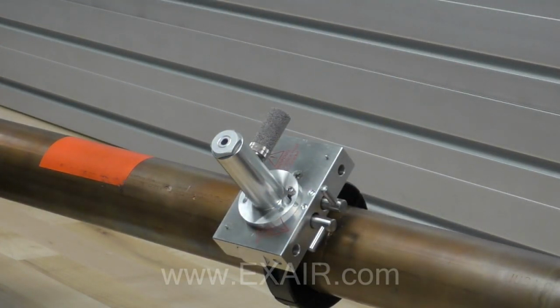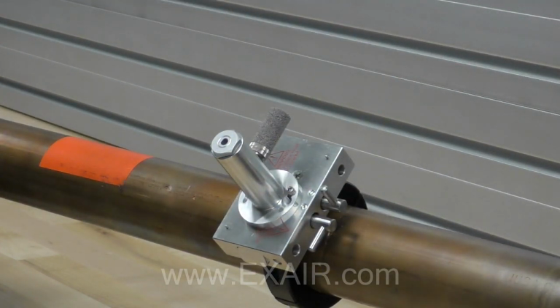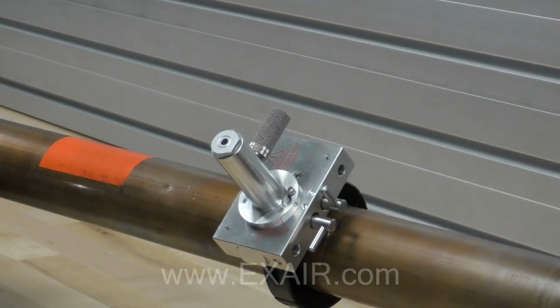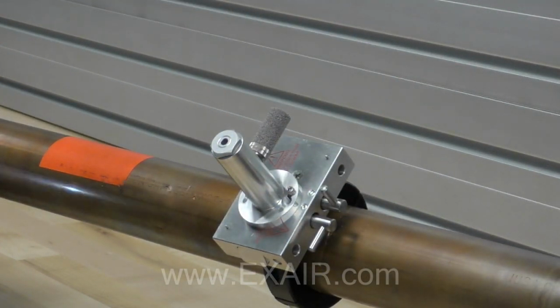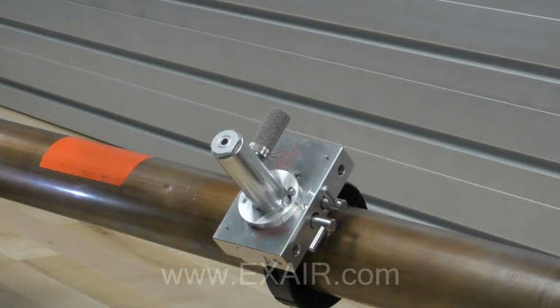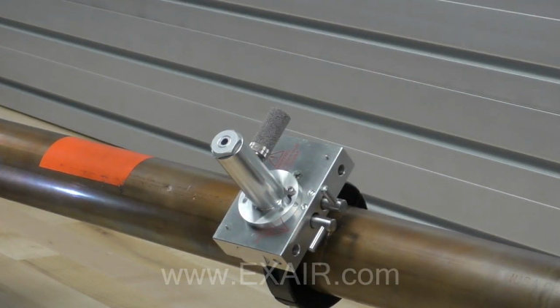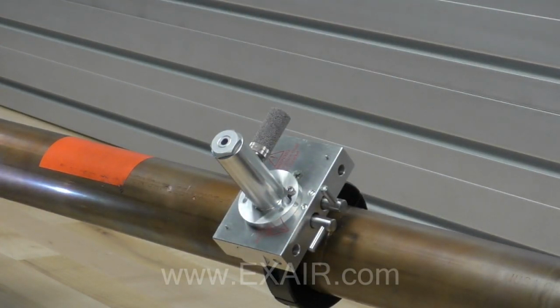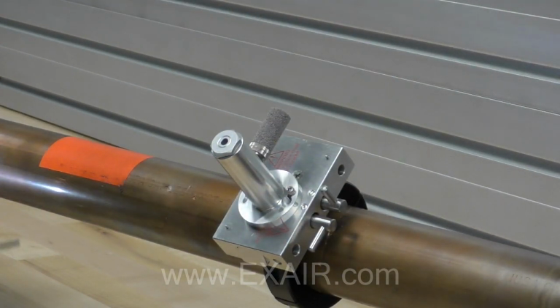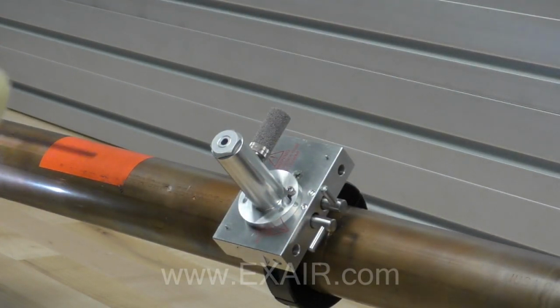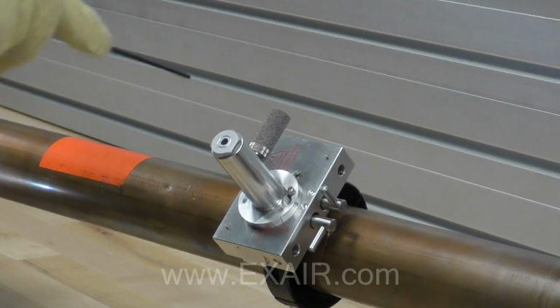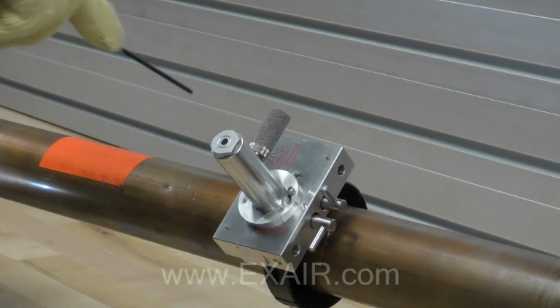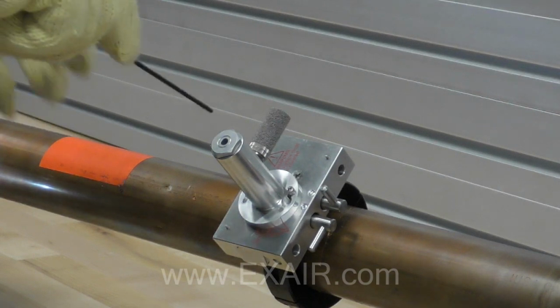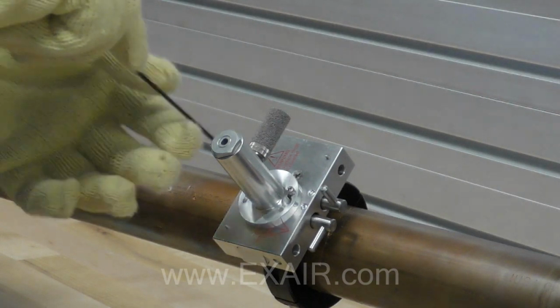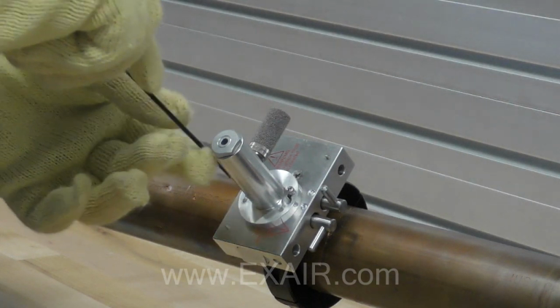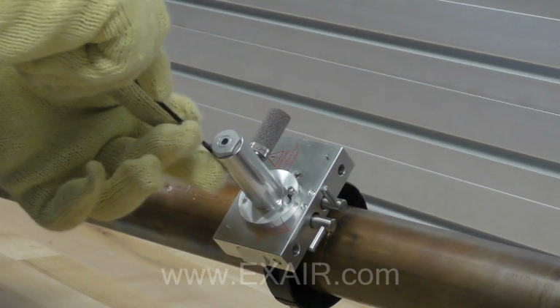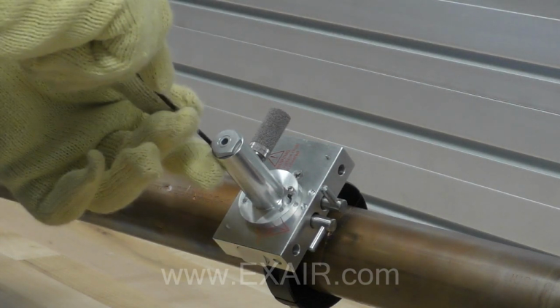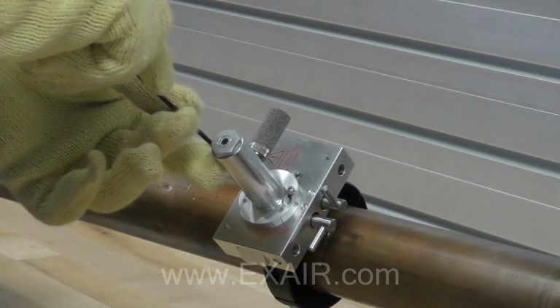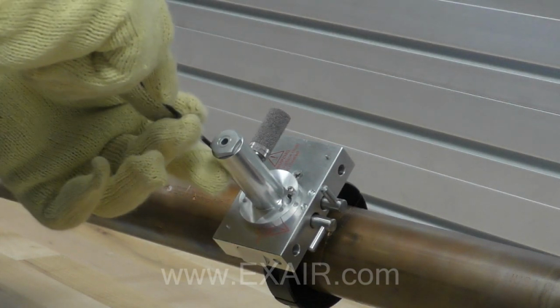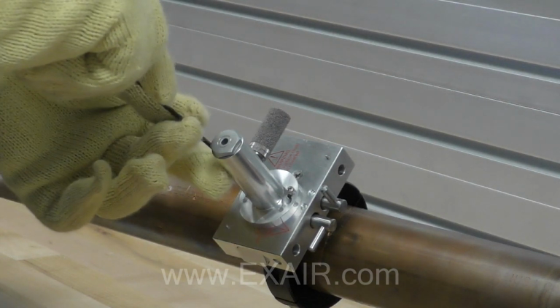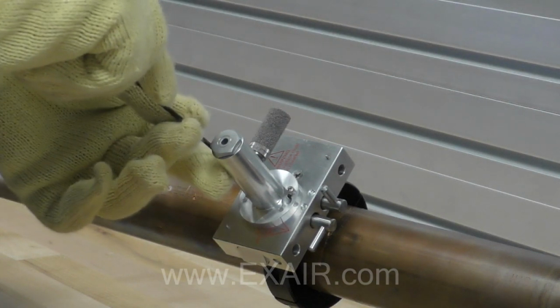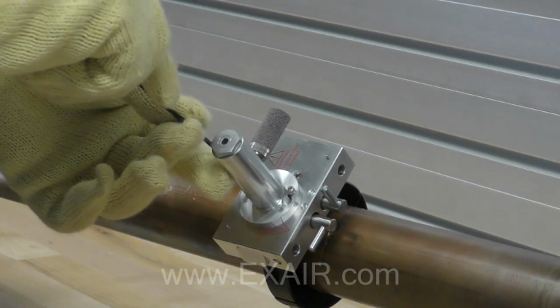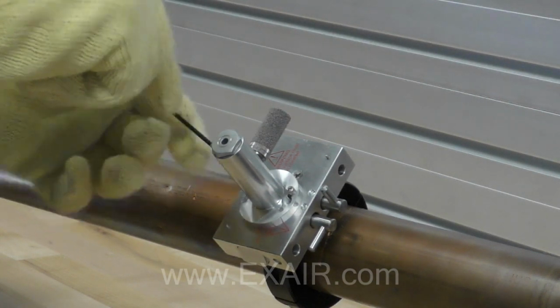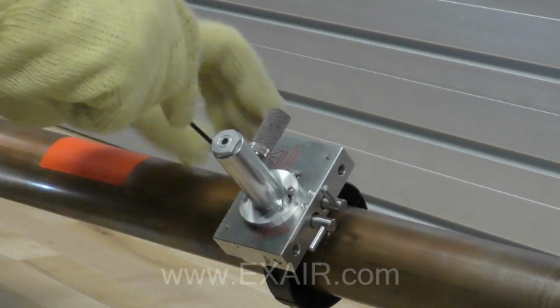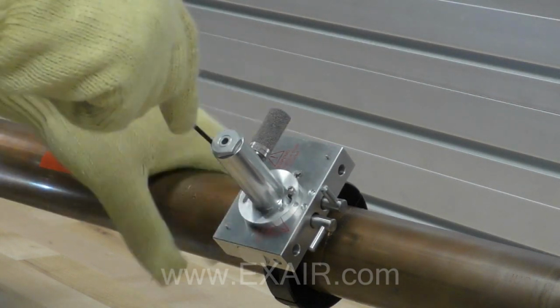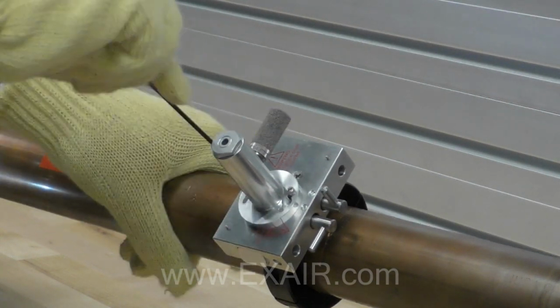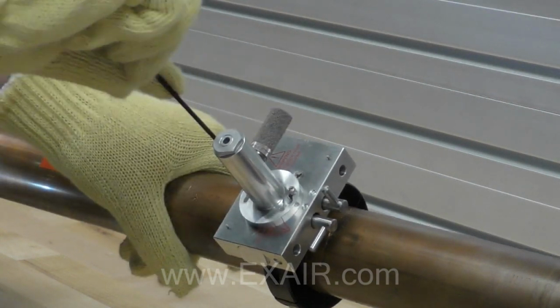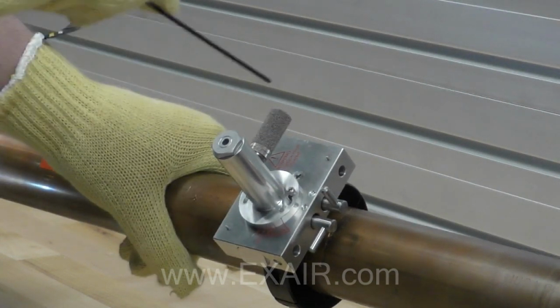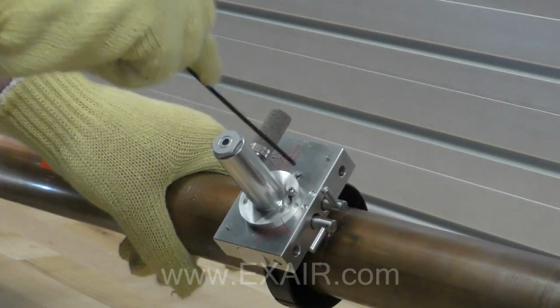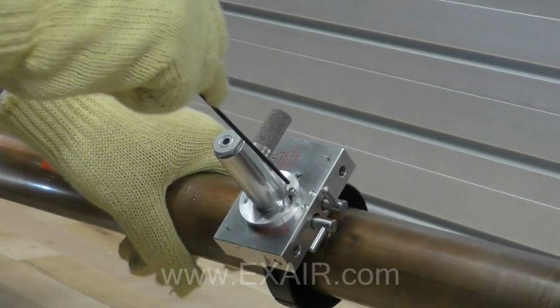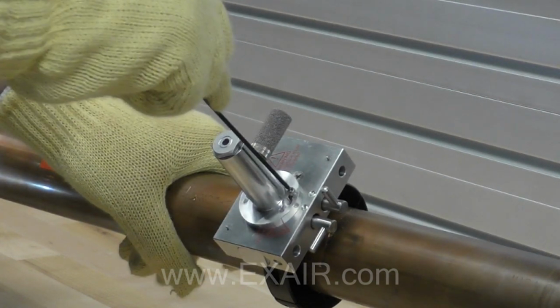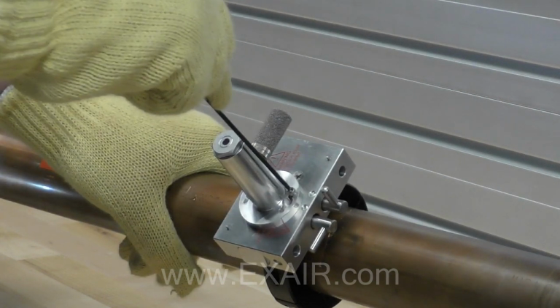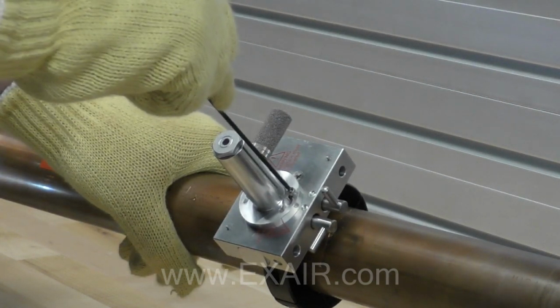Now you can slide the drill guide to the second hole and repeat the prior steps to drill that hole.